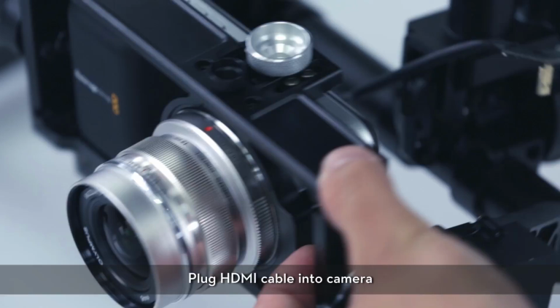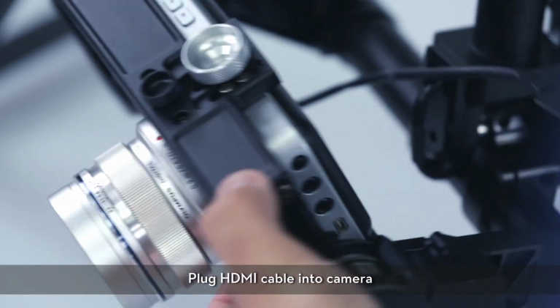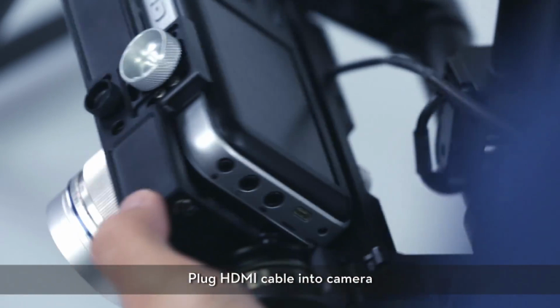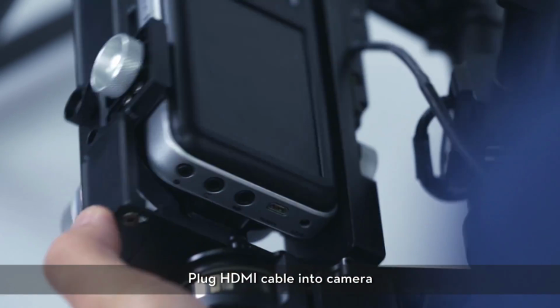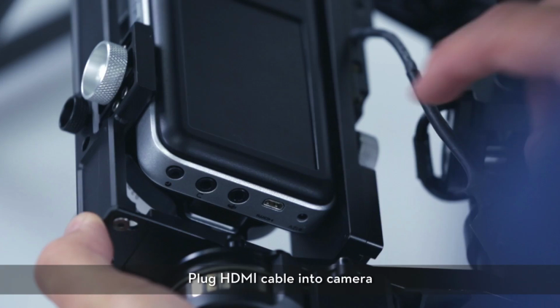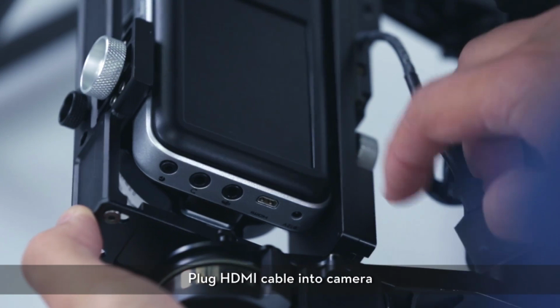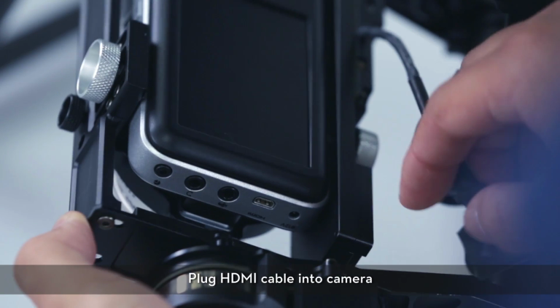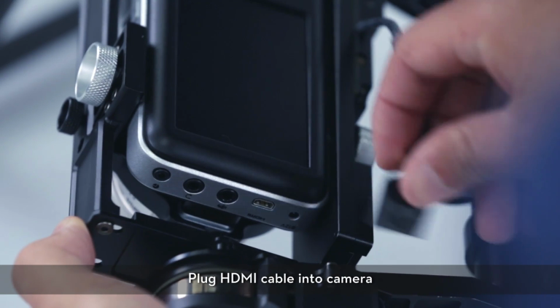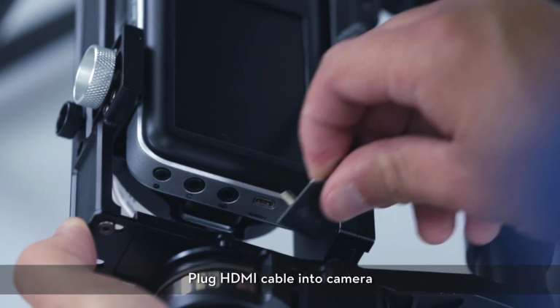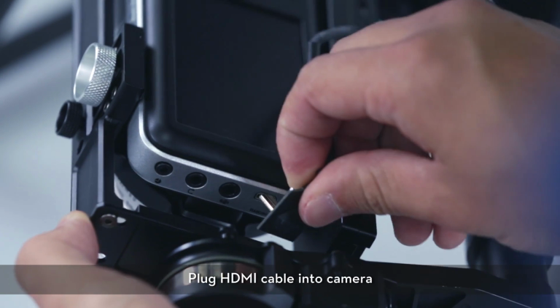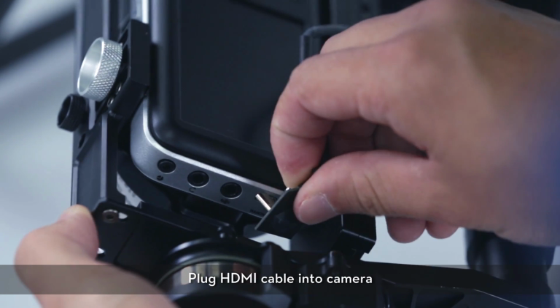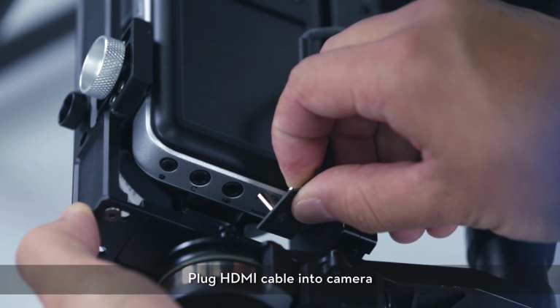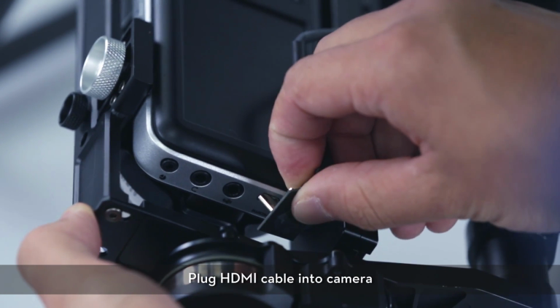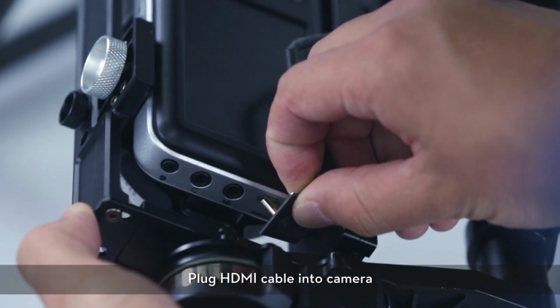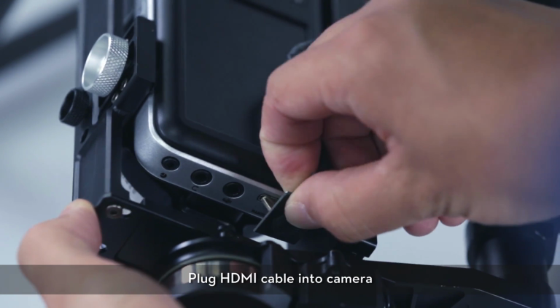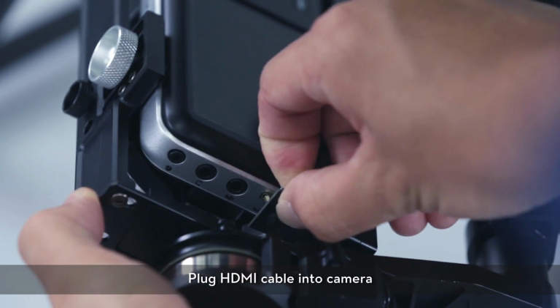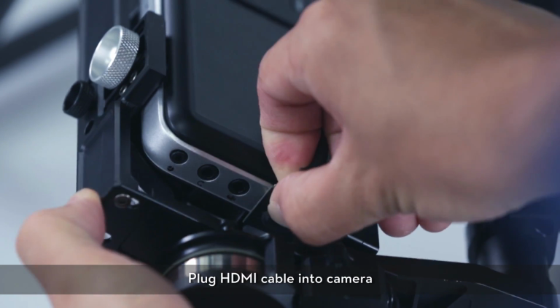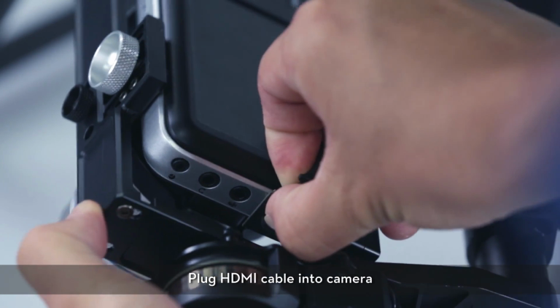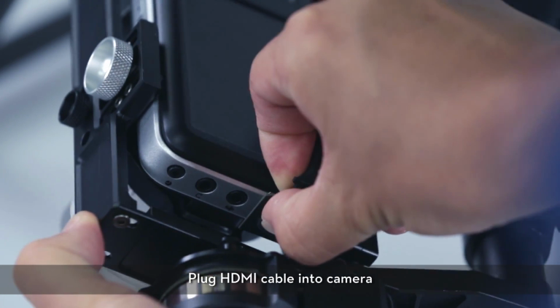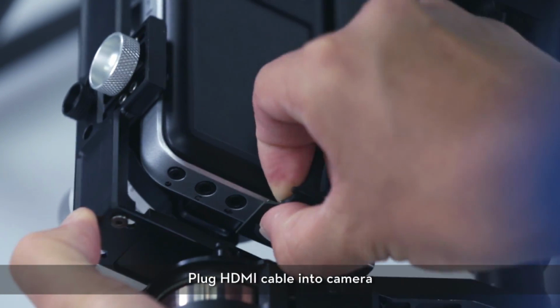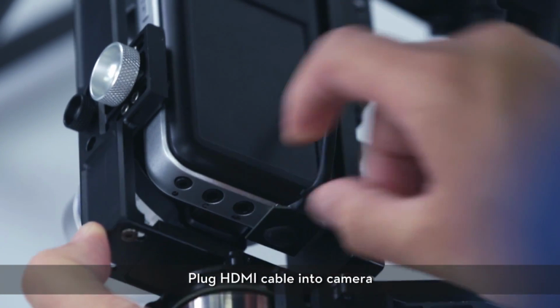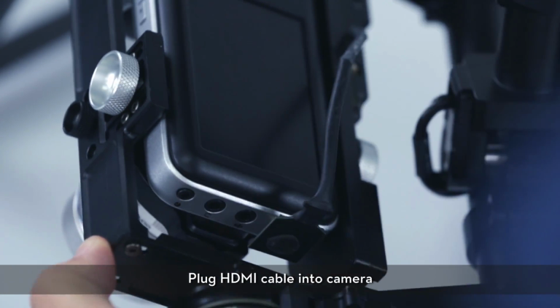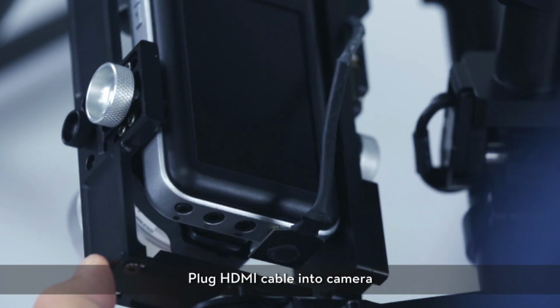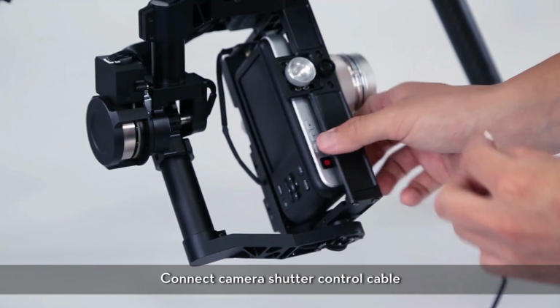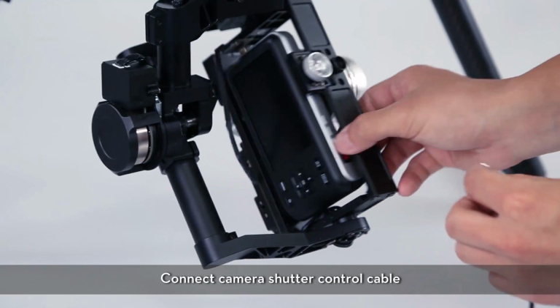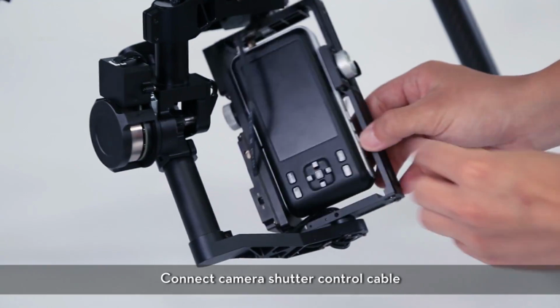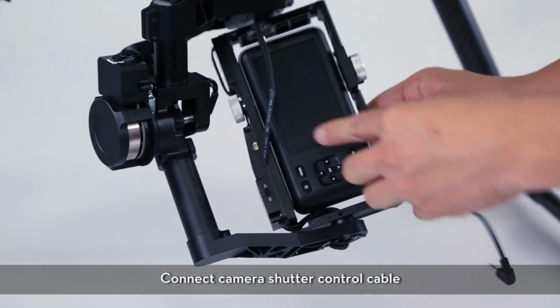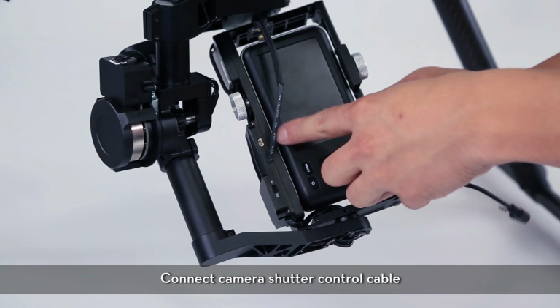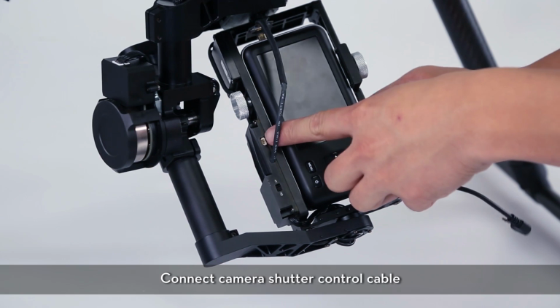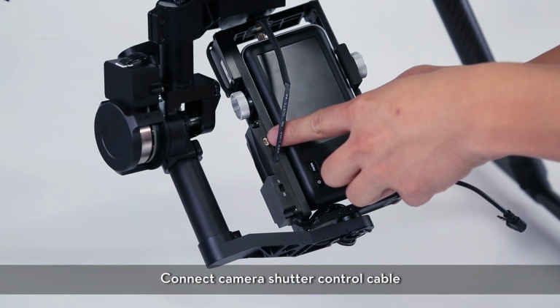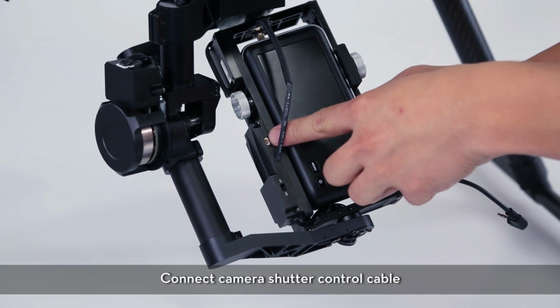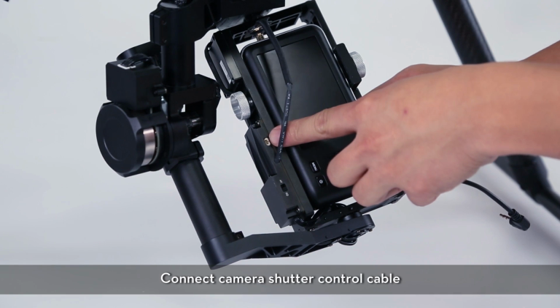Tighten the HDMI cable and plug it into the camera. Connect the camera shutter control cable.